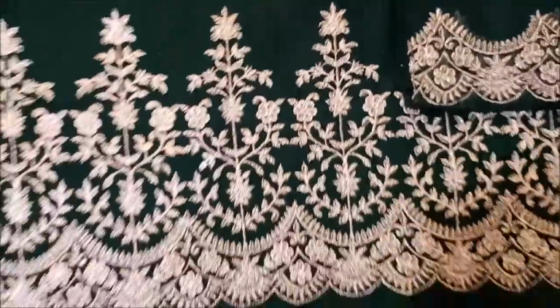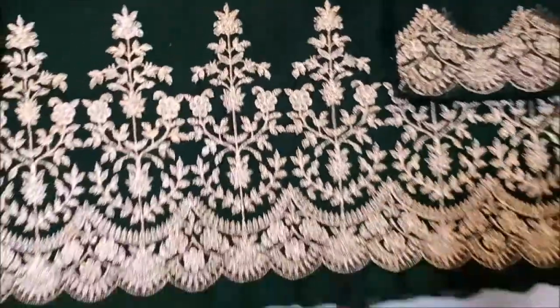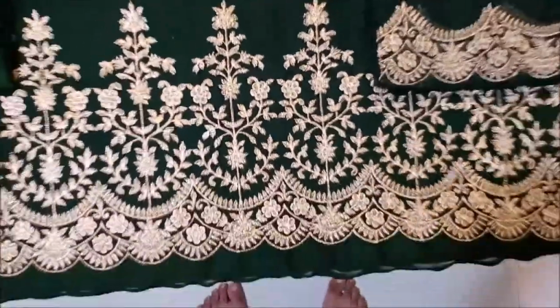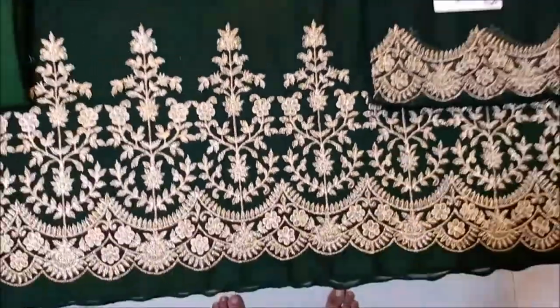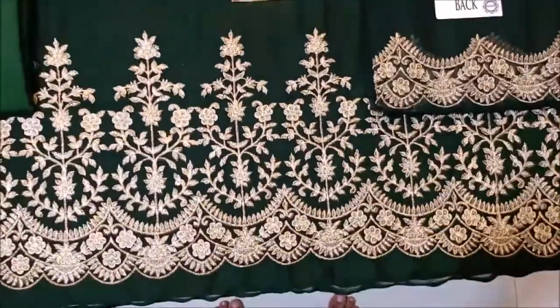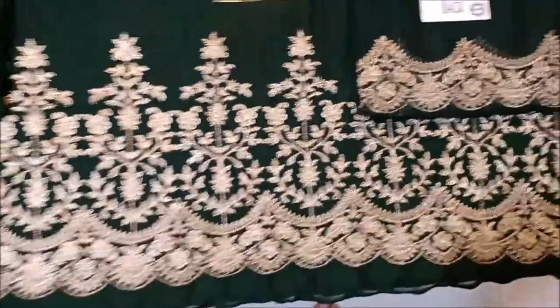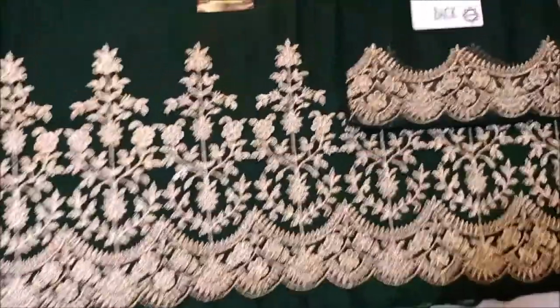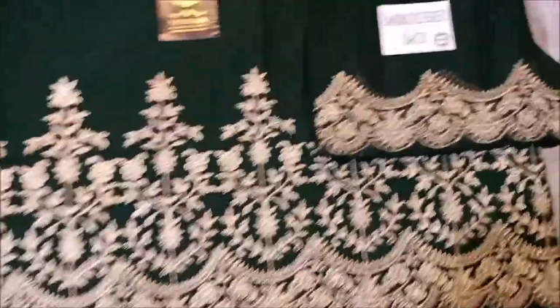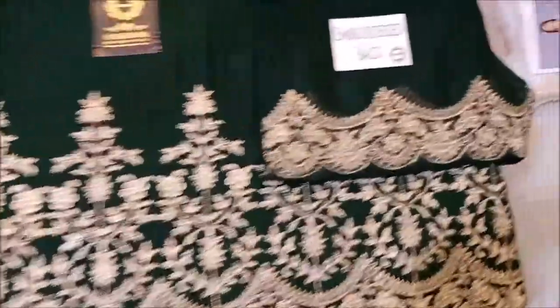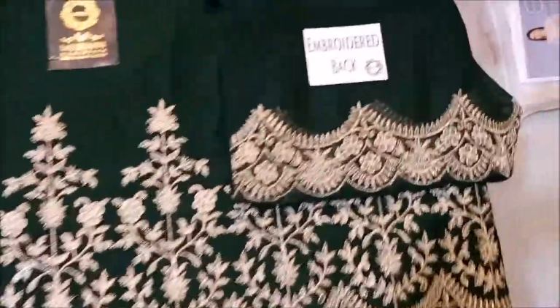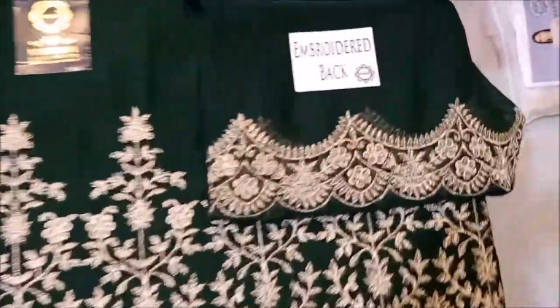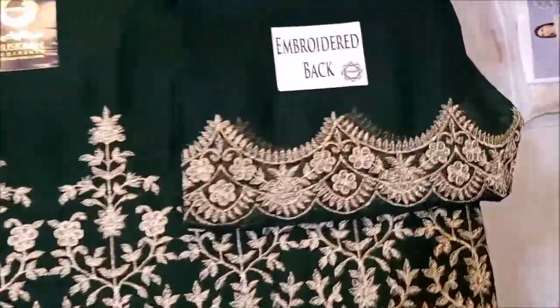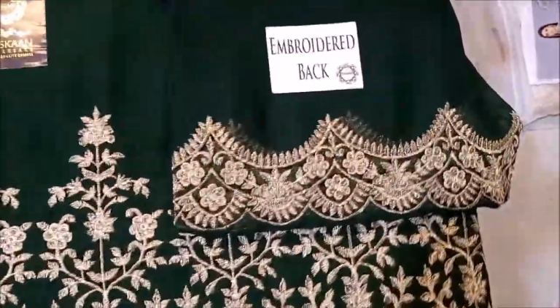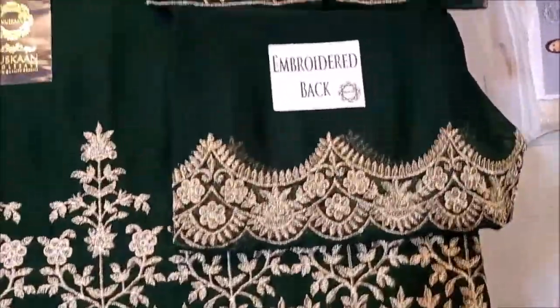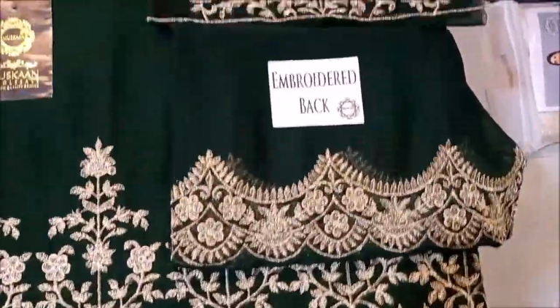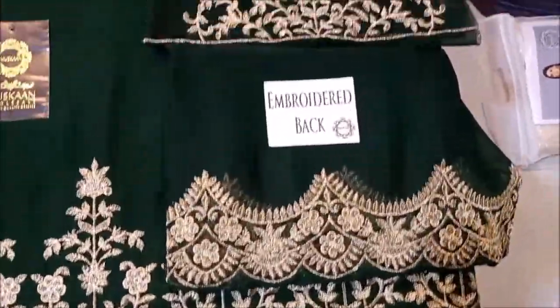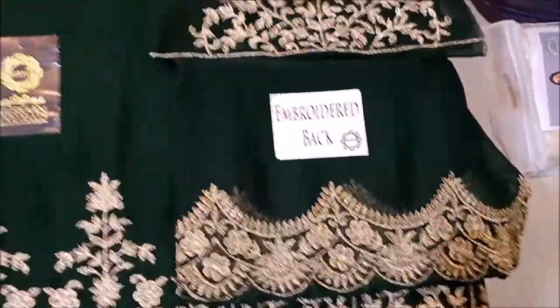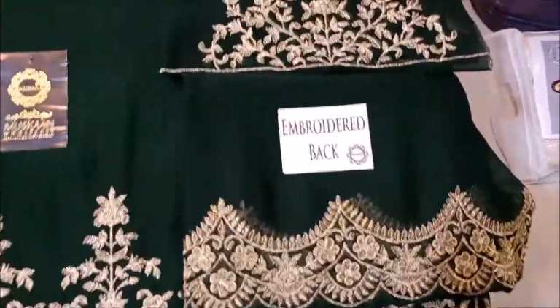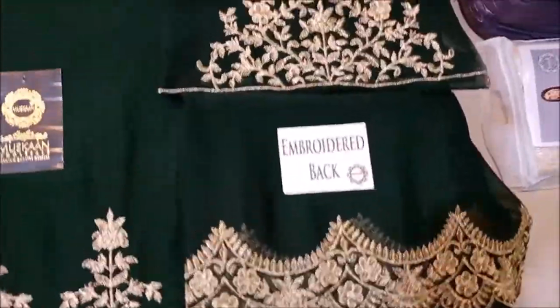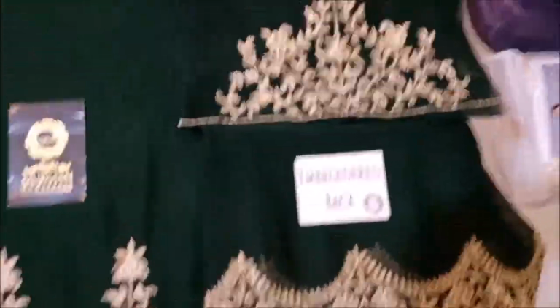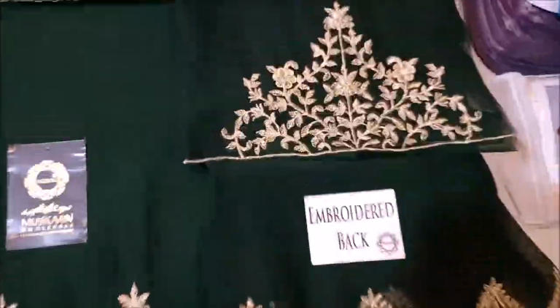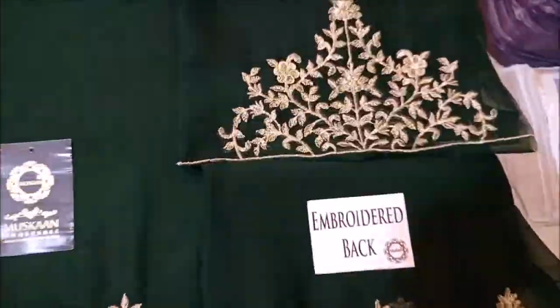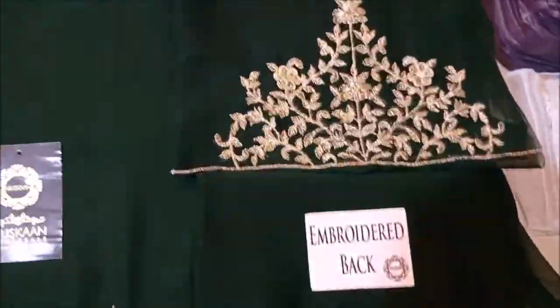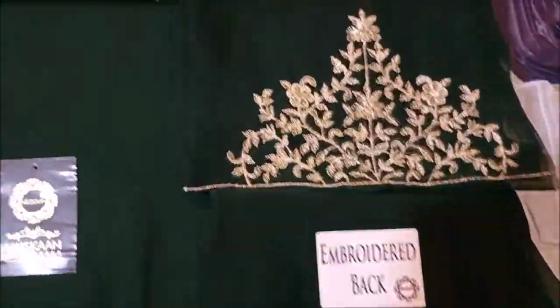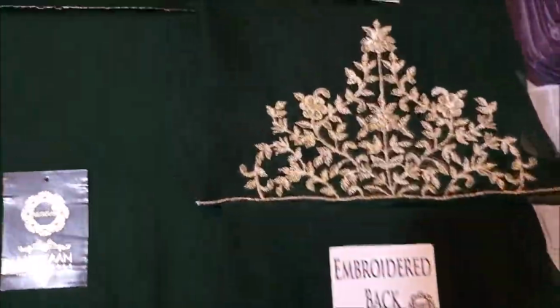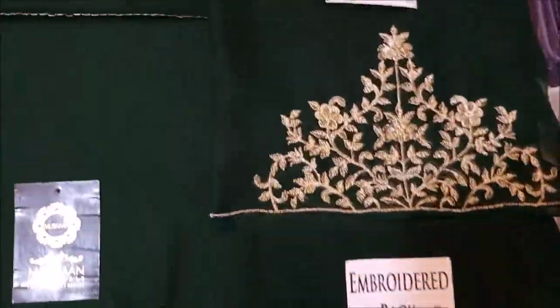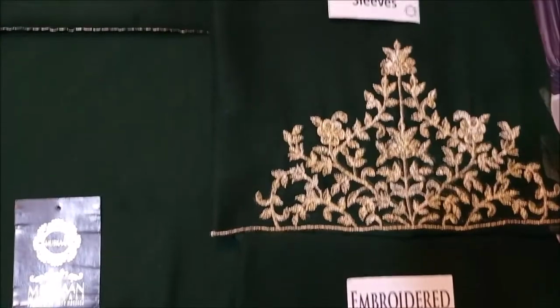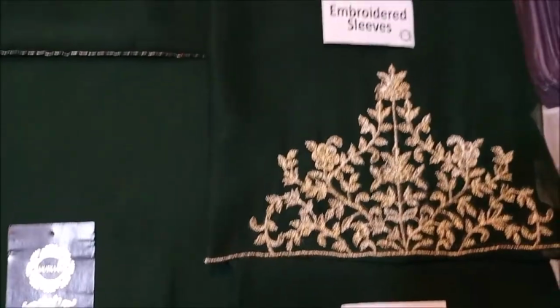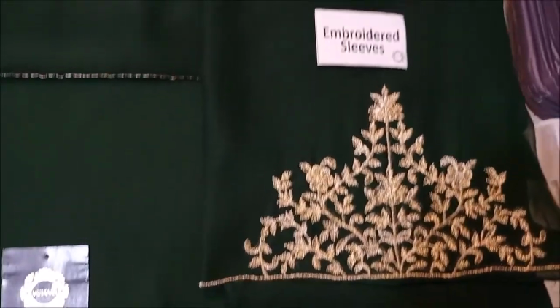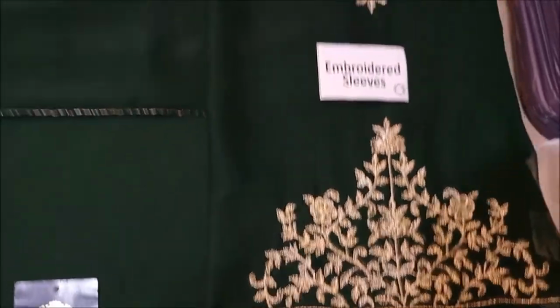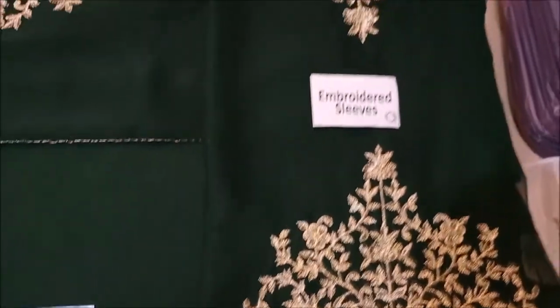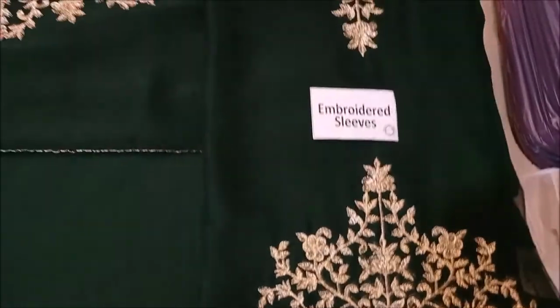This is a royal back. This is a royal sleeves — it includes large sleeves.